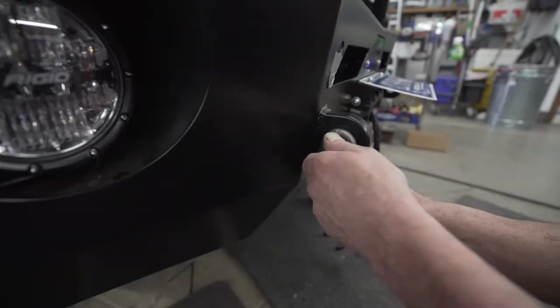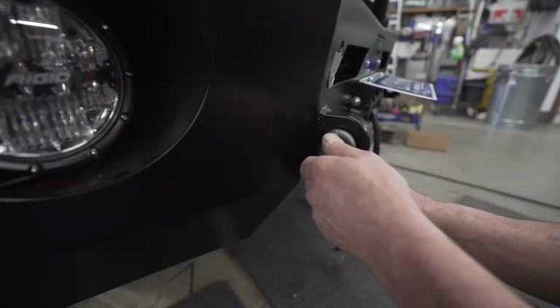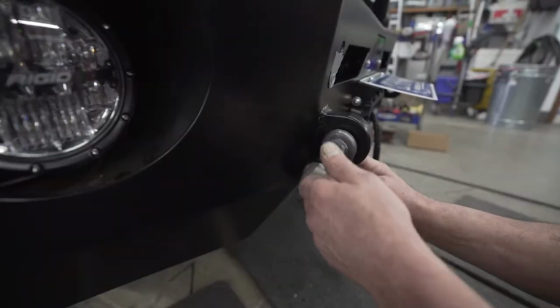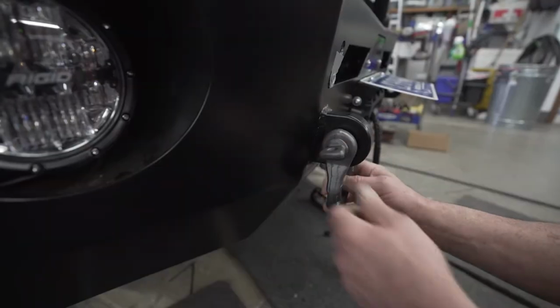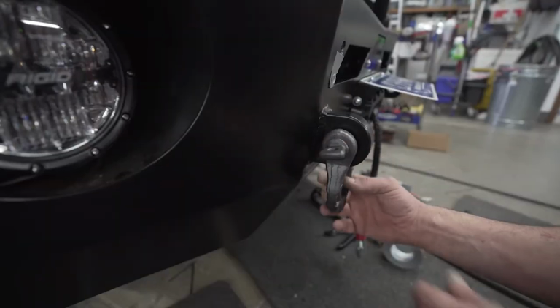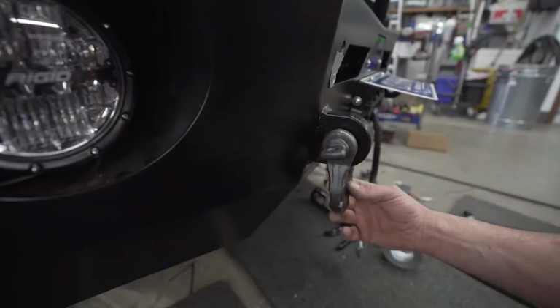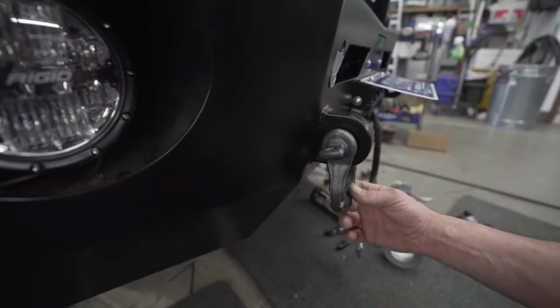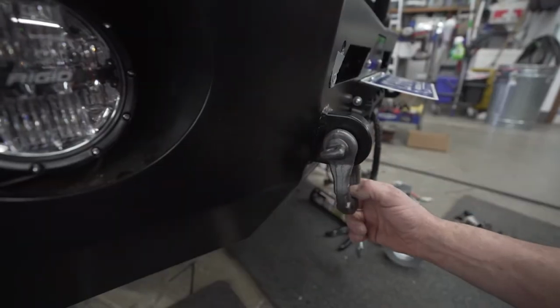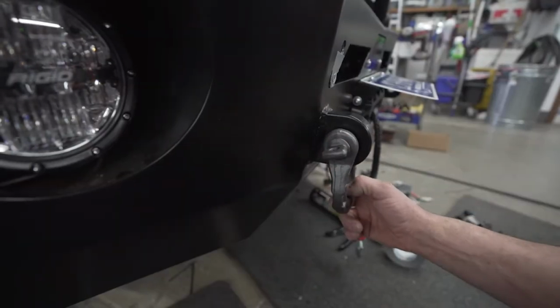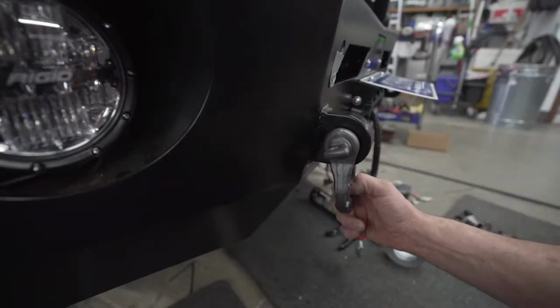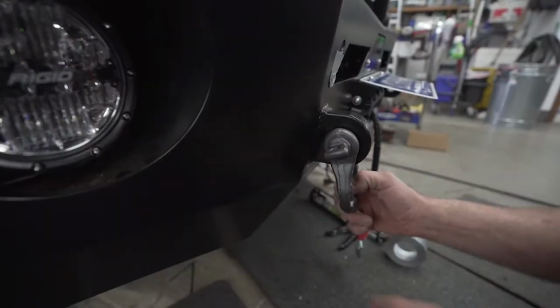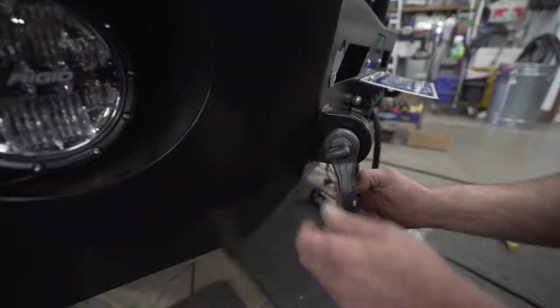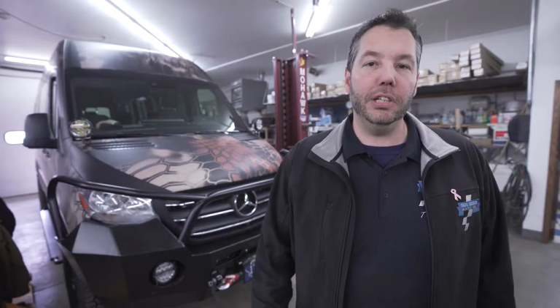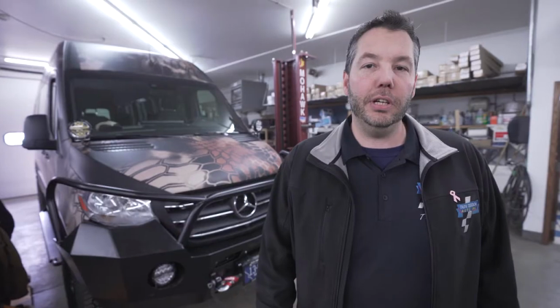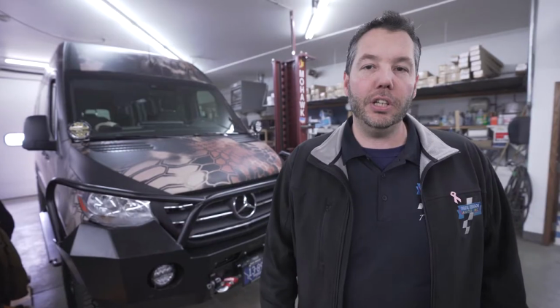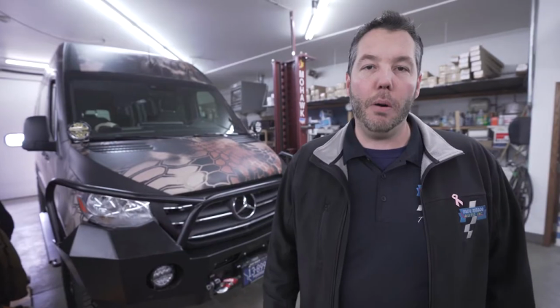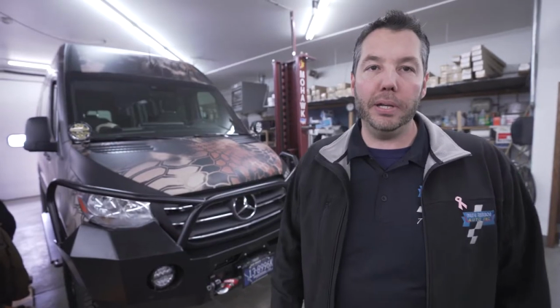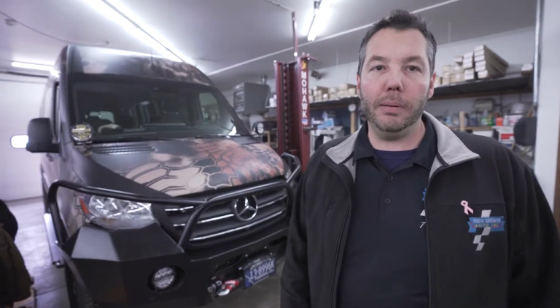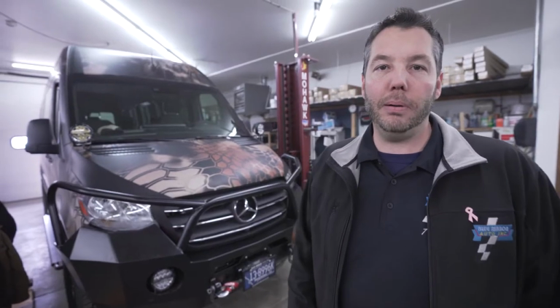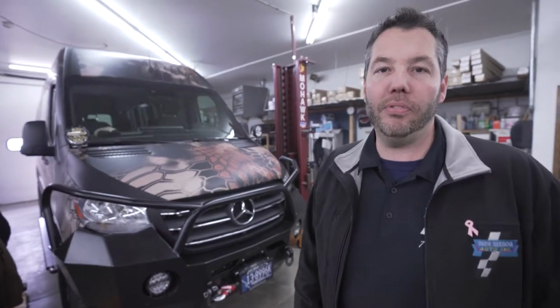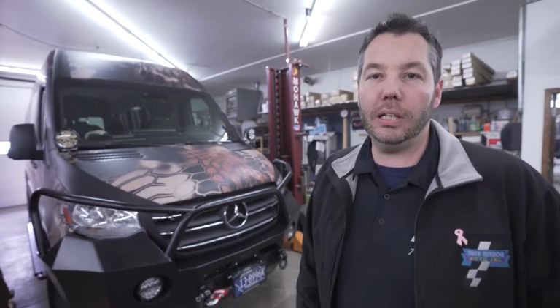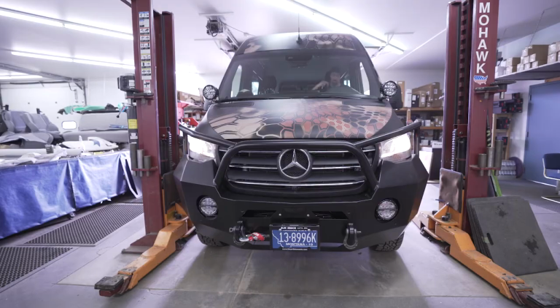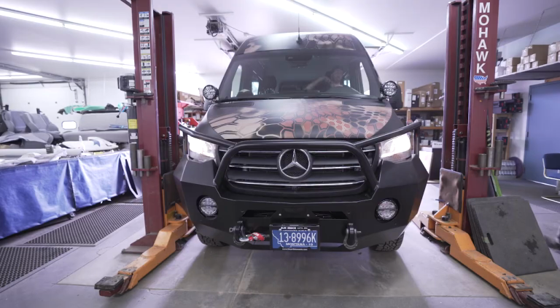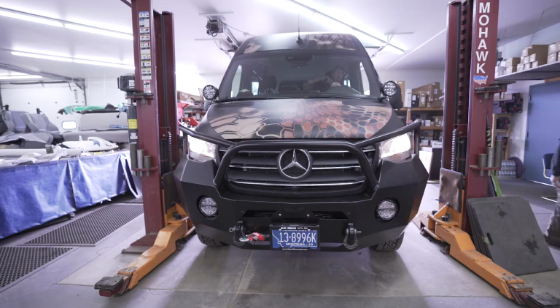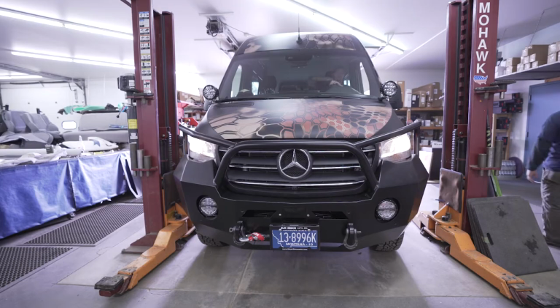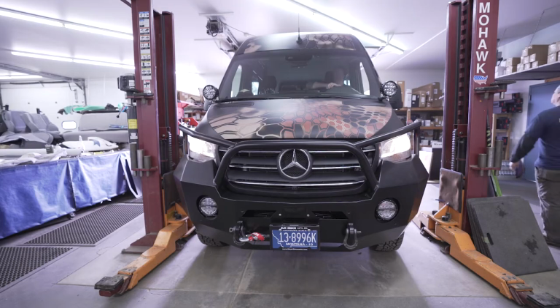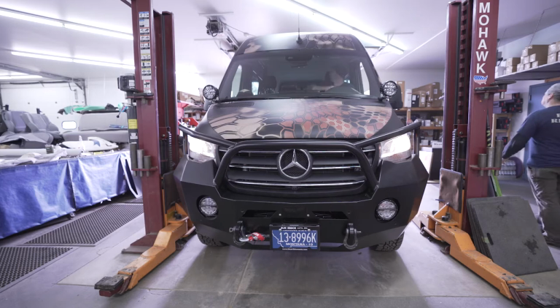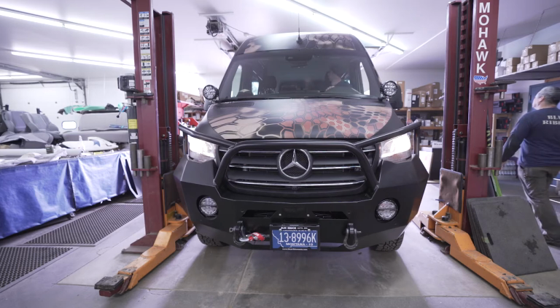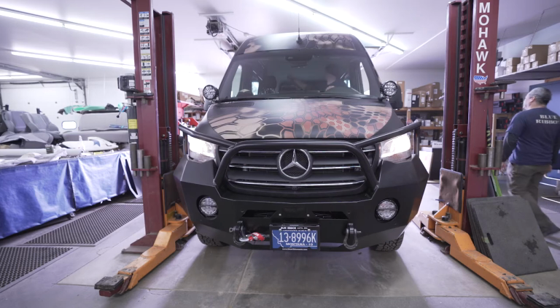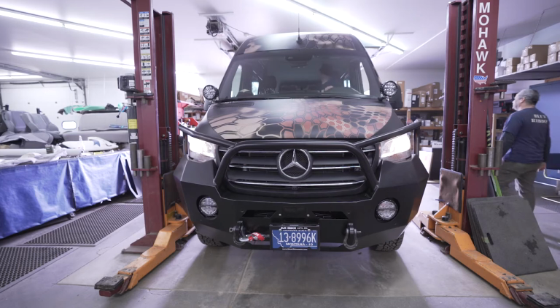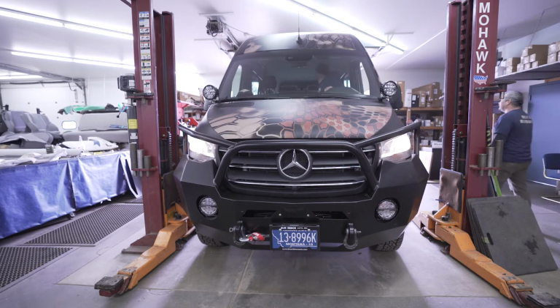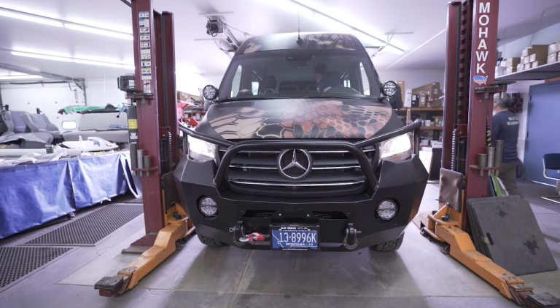Luminous front bumper on the Adventure Hunter series, all buttoned up up front, getting ready to swap around and start on the back.